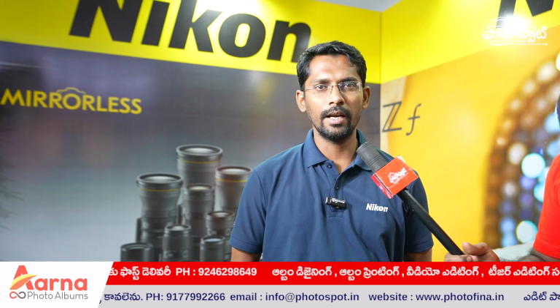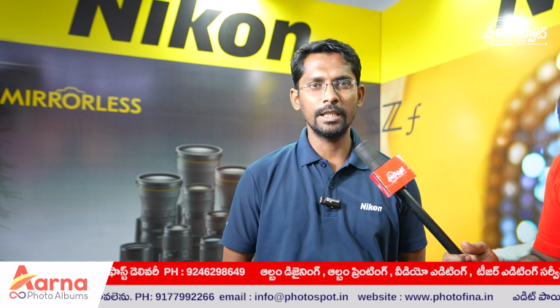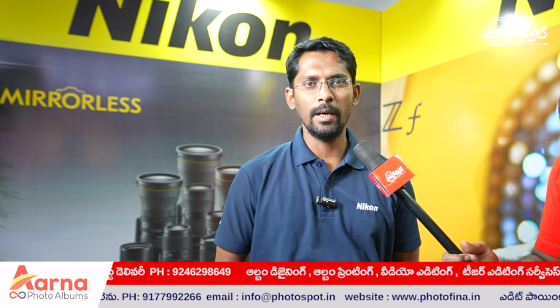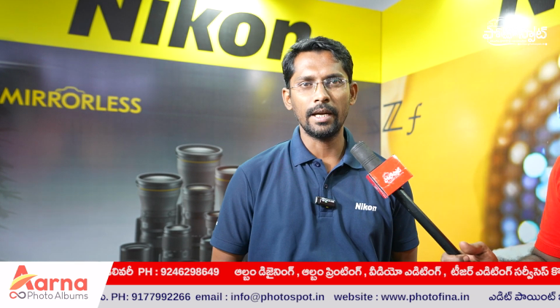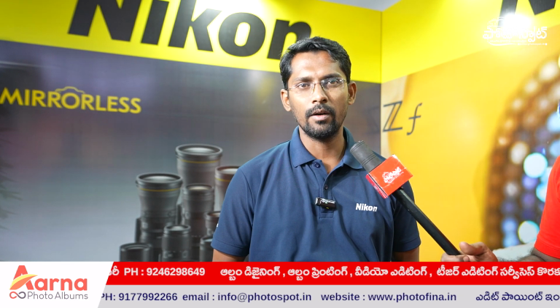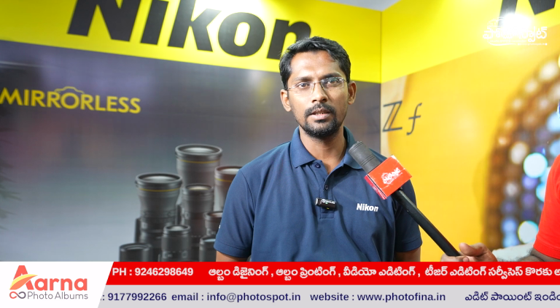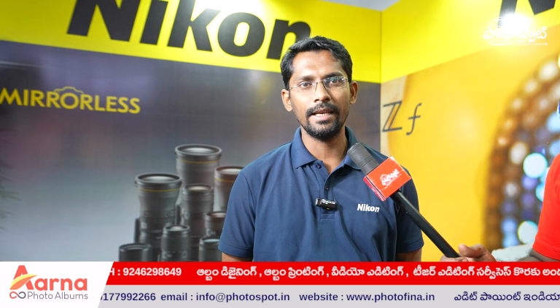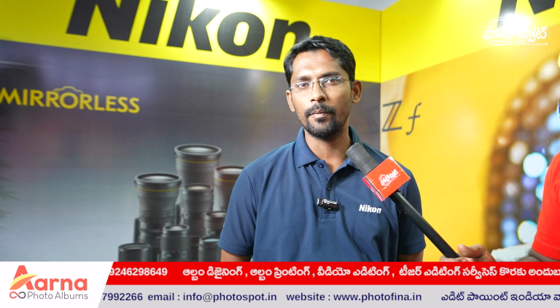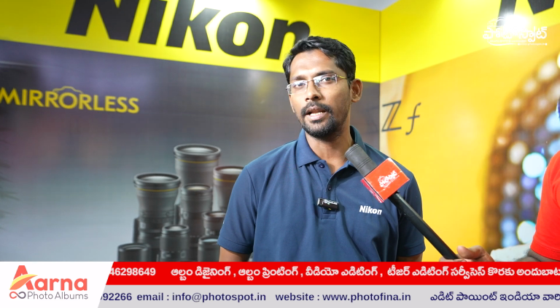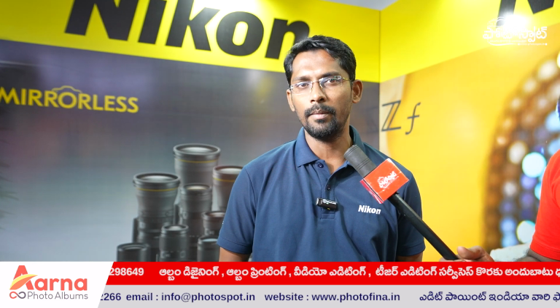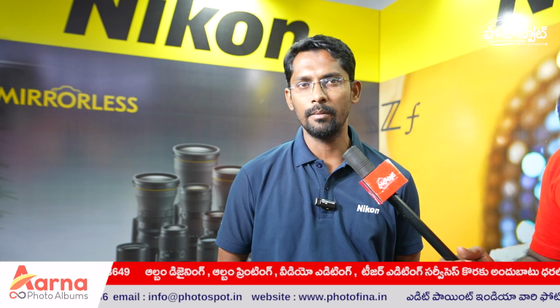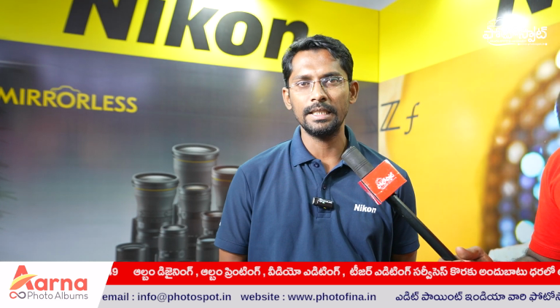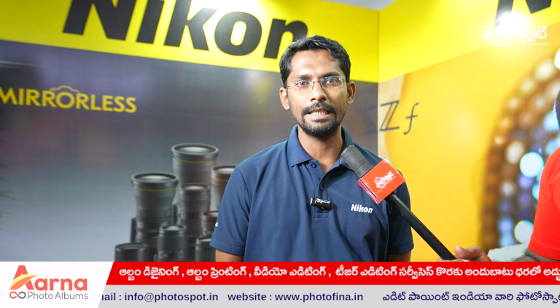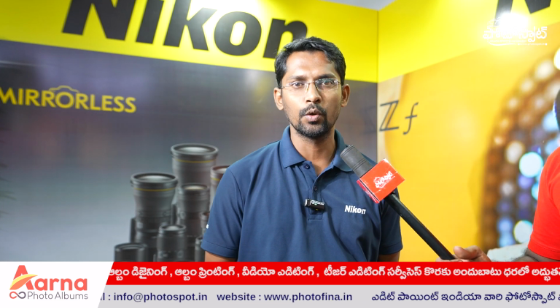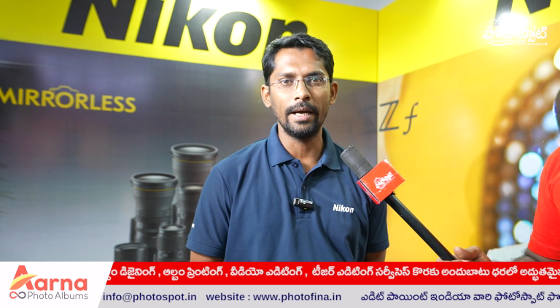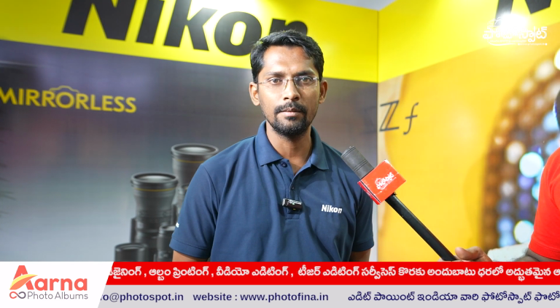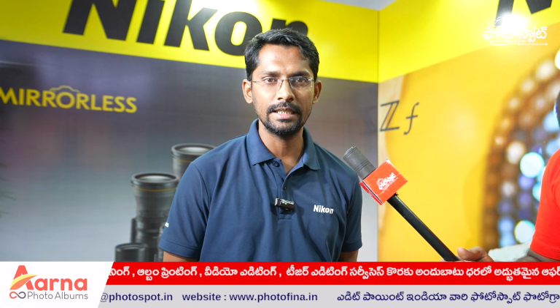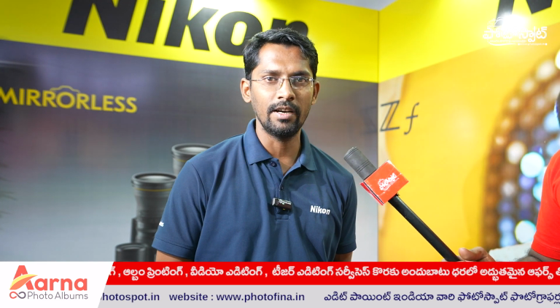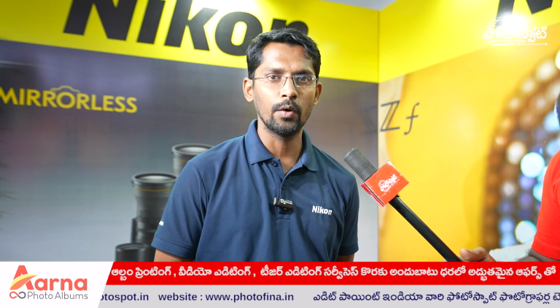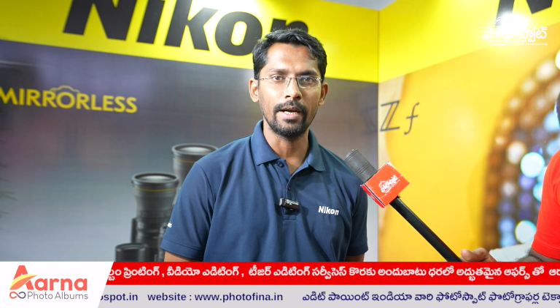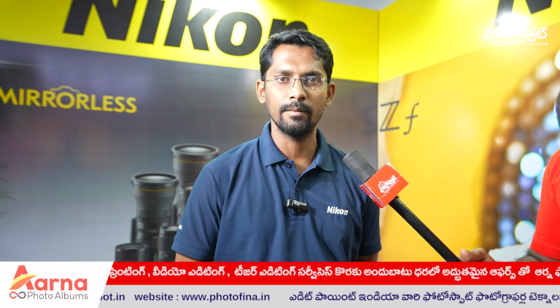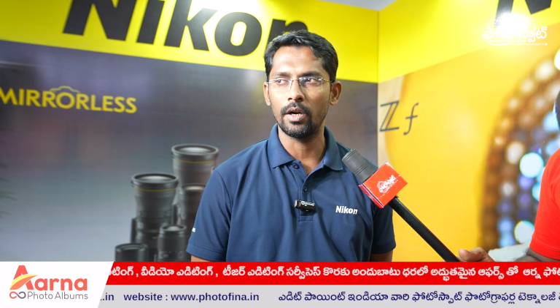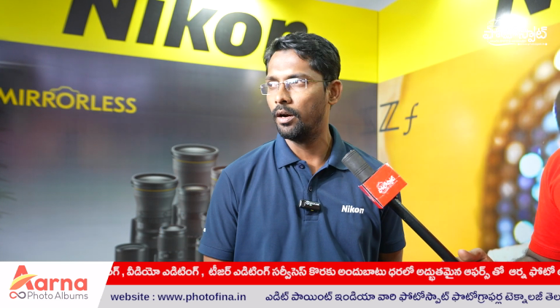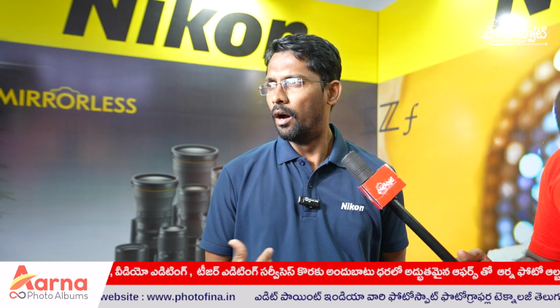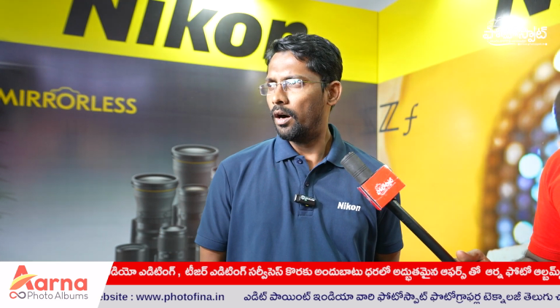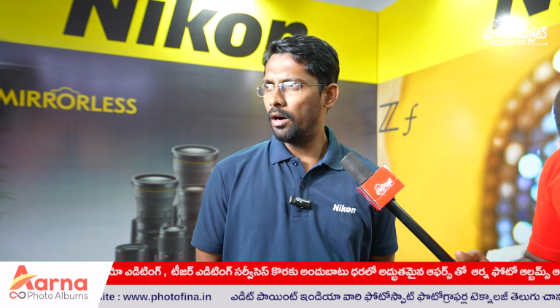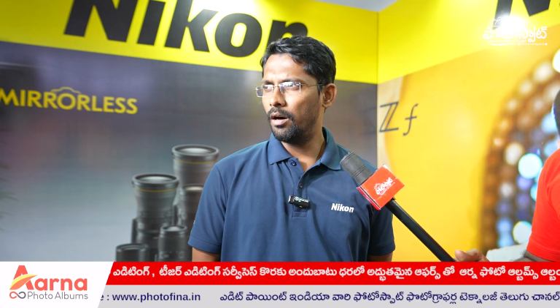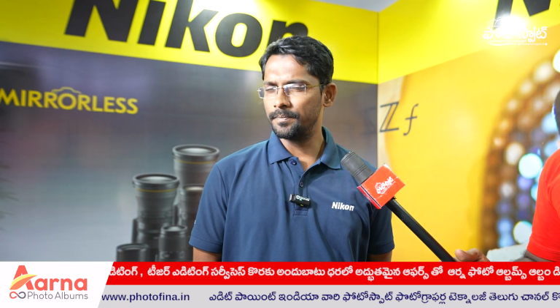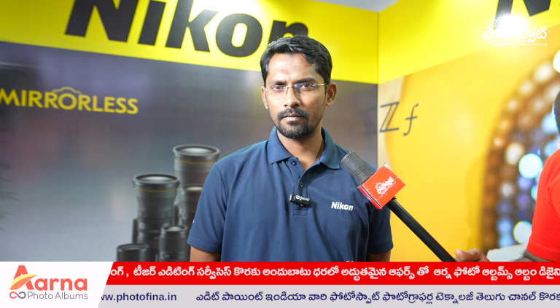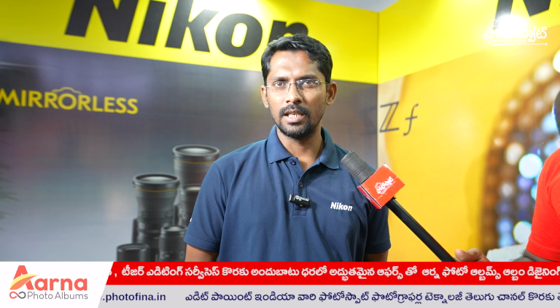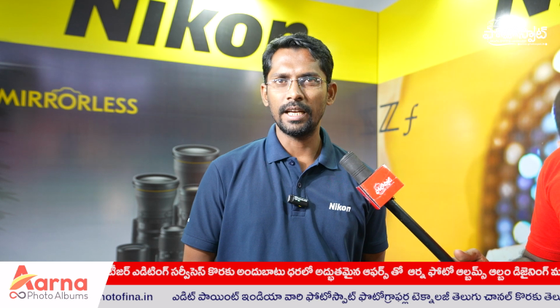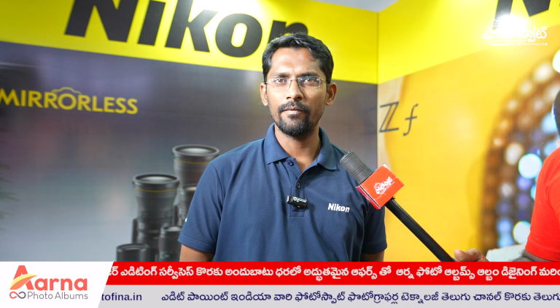I have a display with Z8, Z6, Z7, ZF, Z5, and Z9.